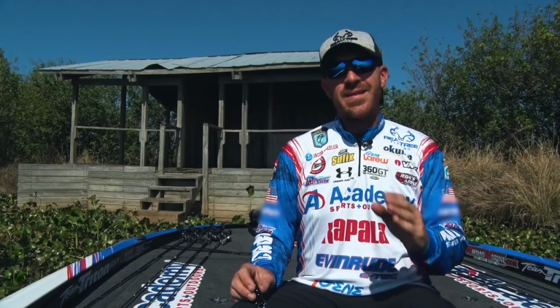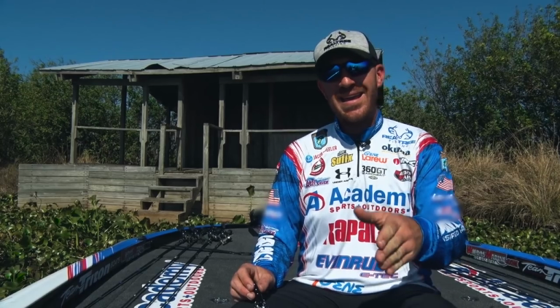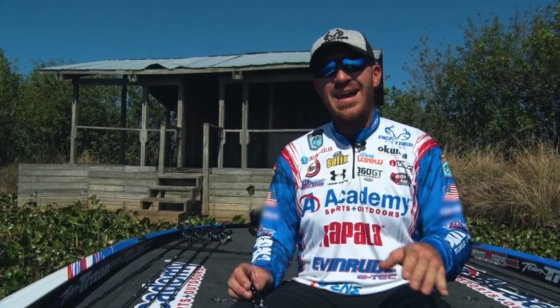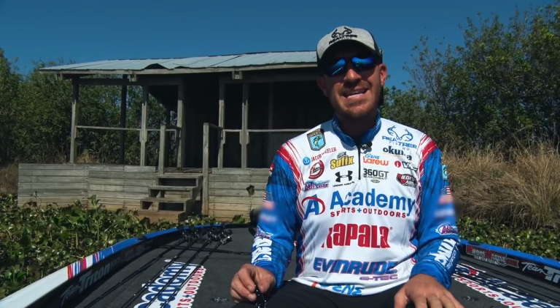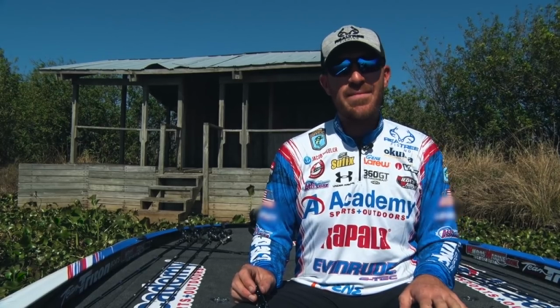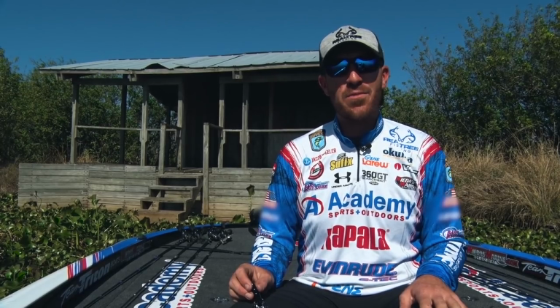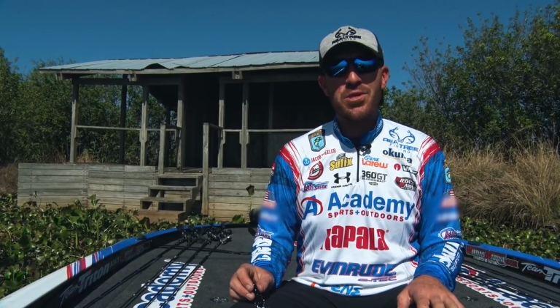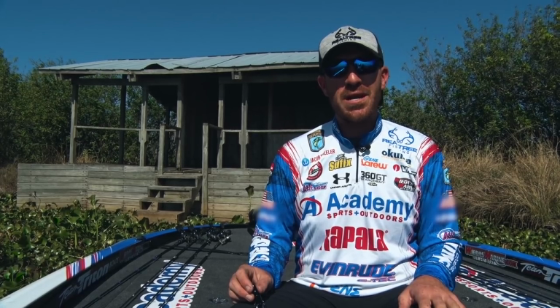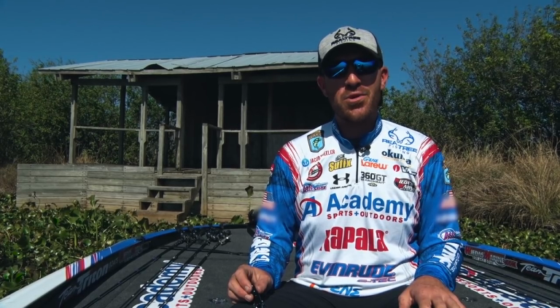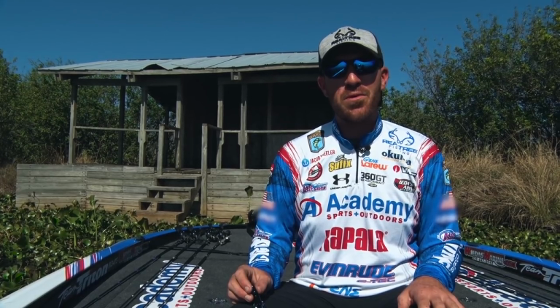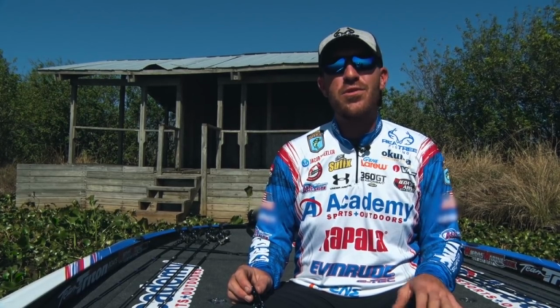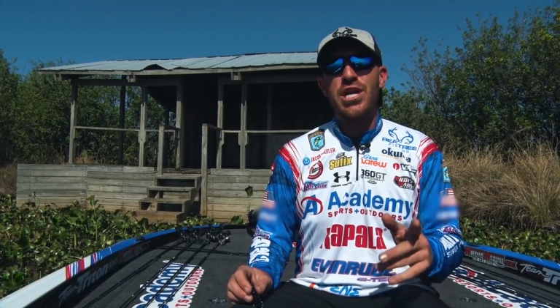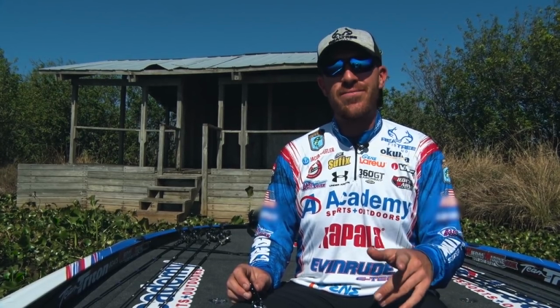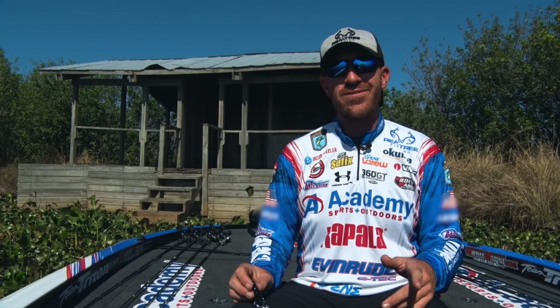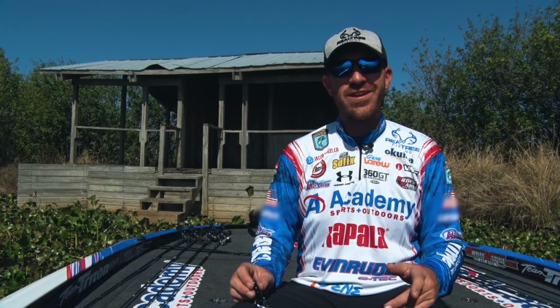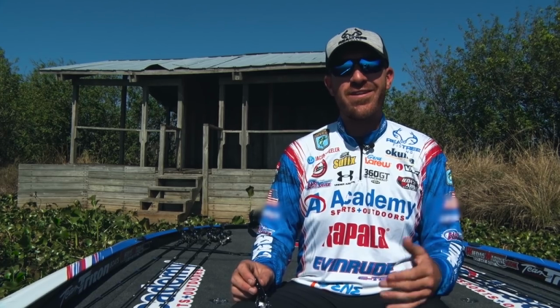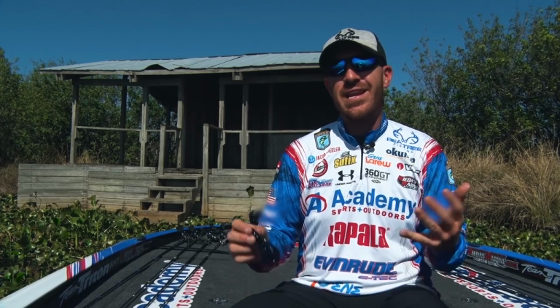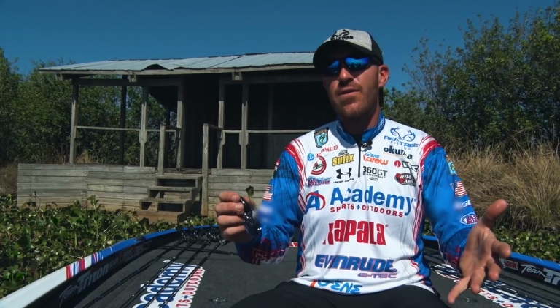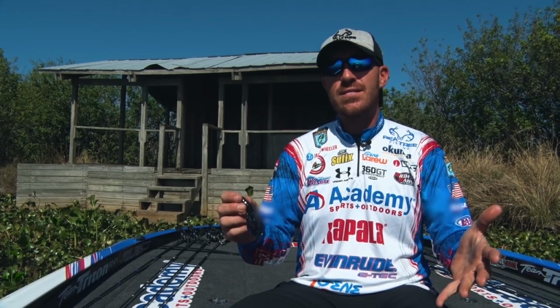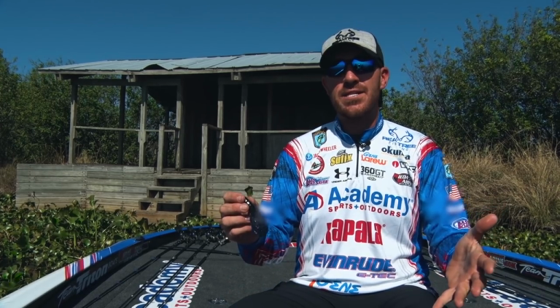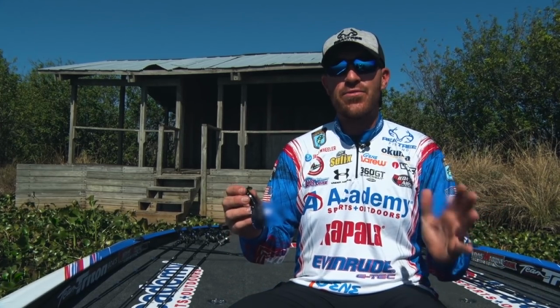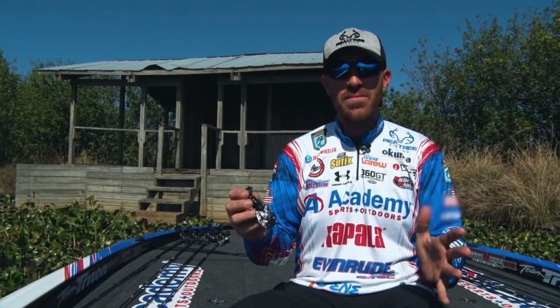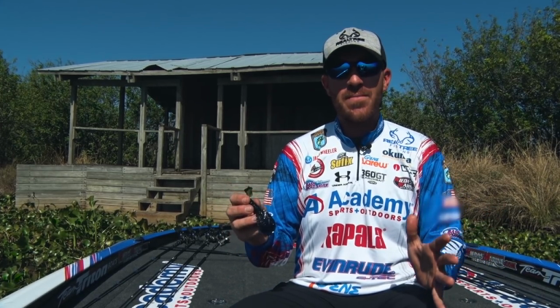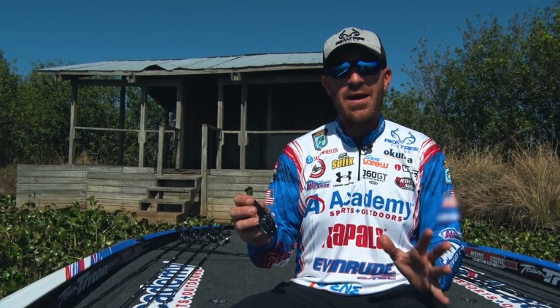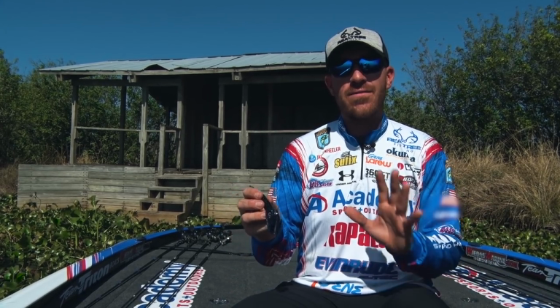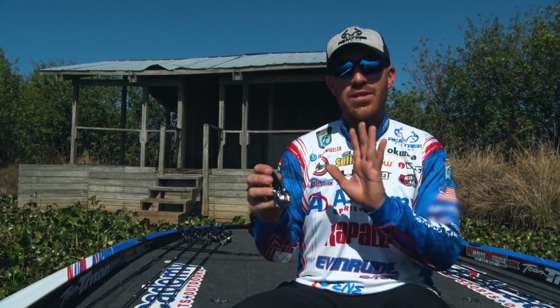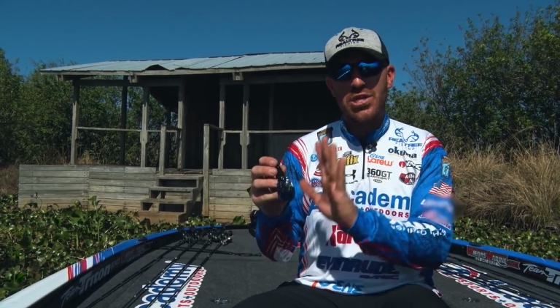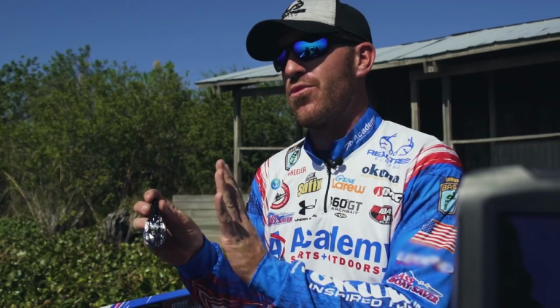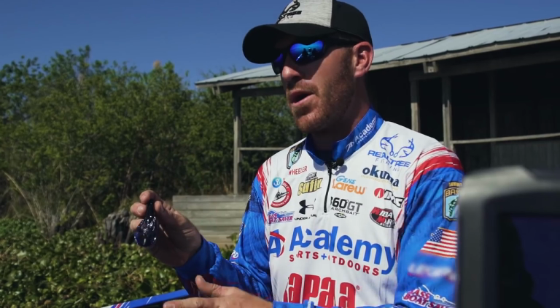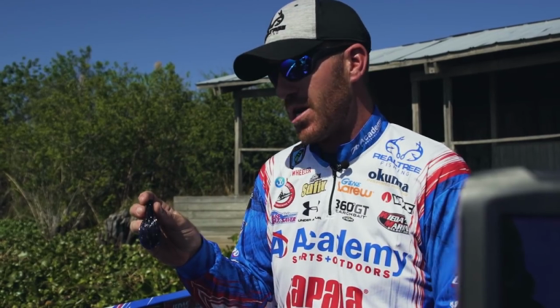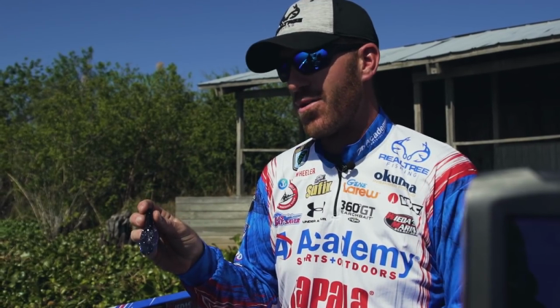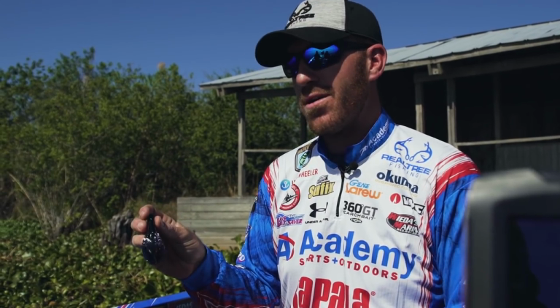Hey guys, Academy Sports and Outdoors Pro Jacob Wheeler here, and today I want to talk to you a little bit about the Gene LaRue Punch-Out Crawl.